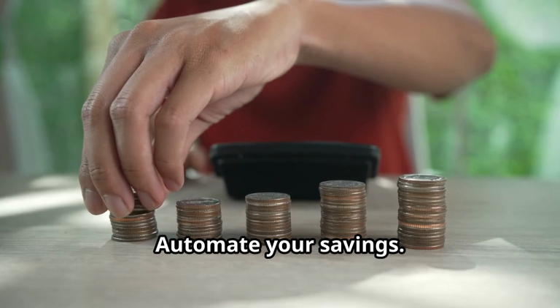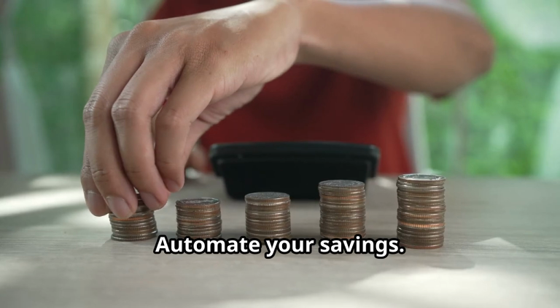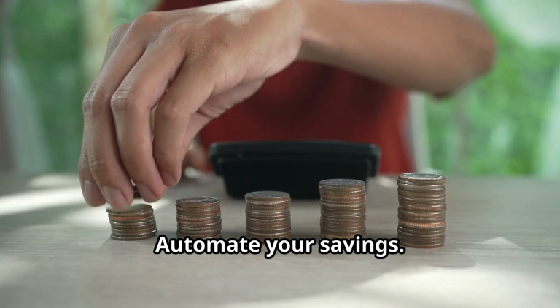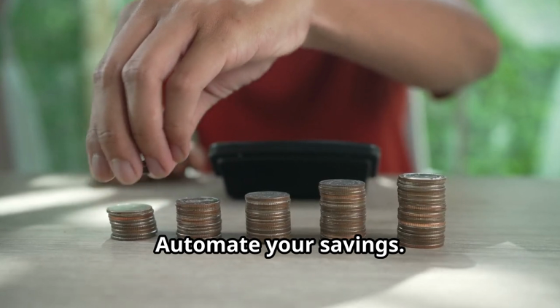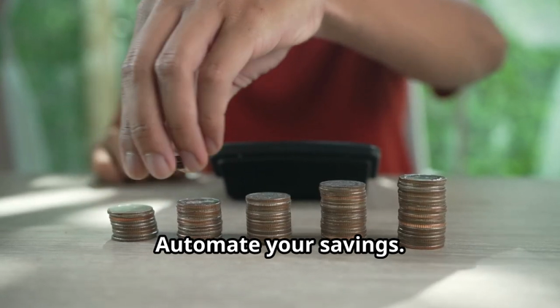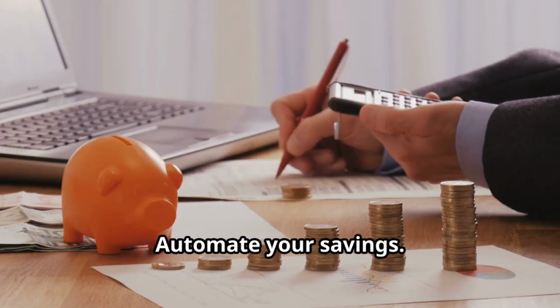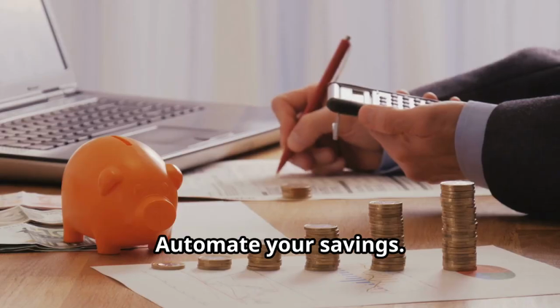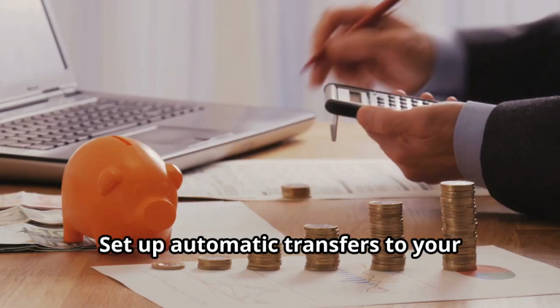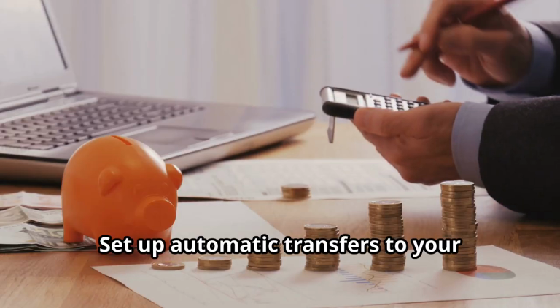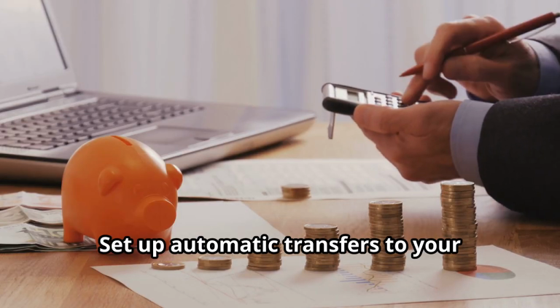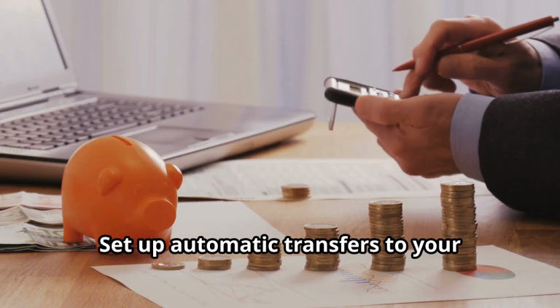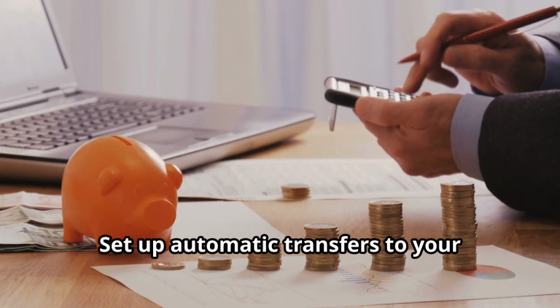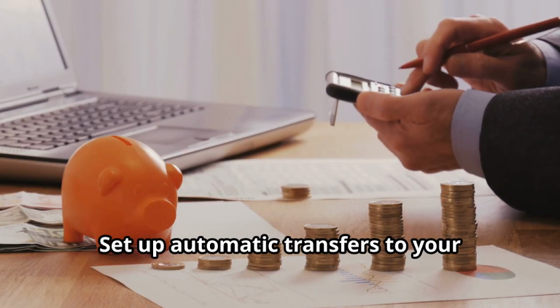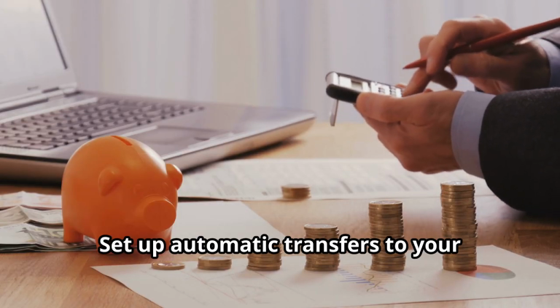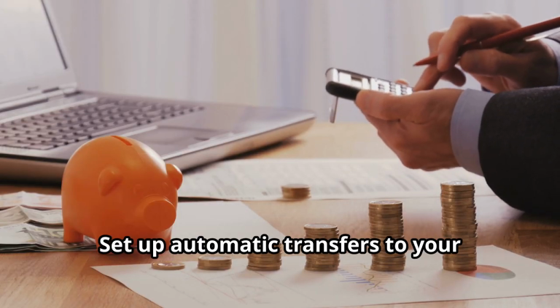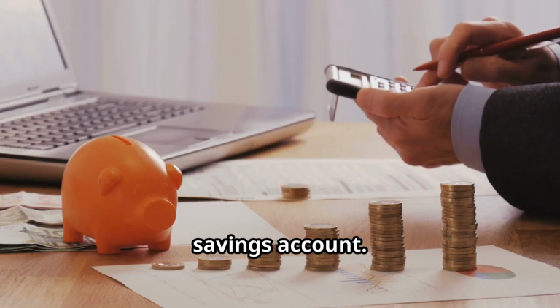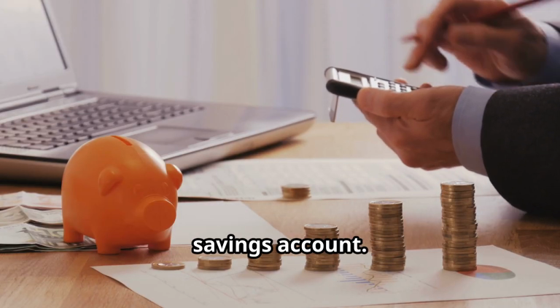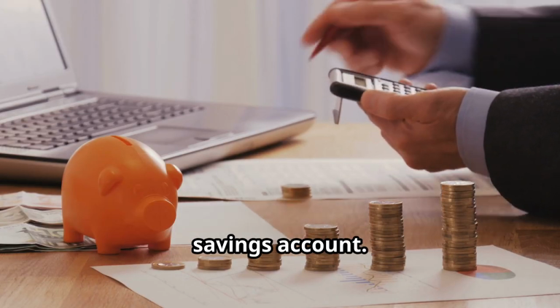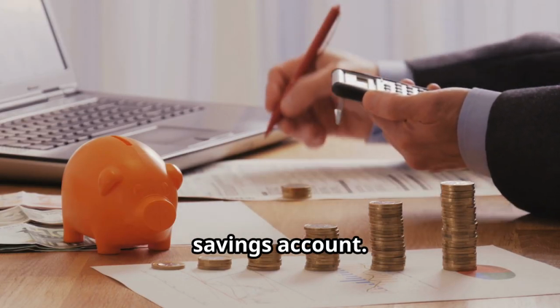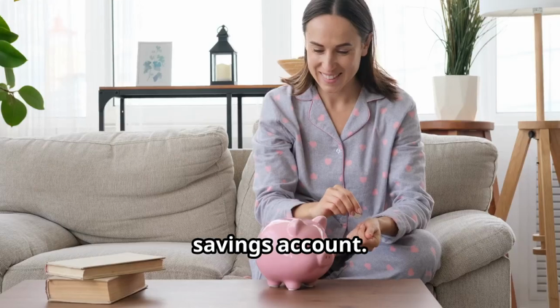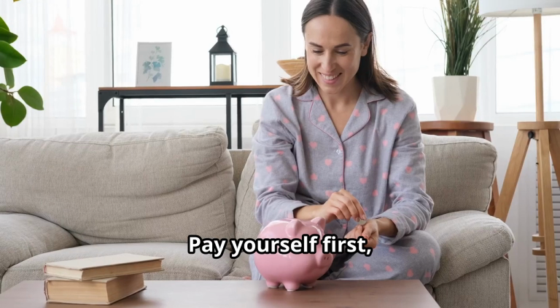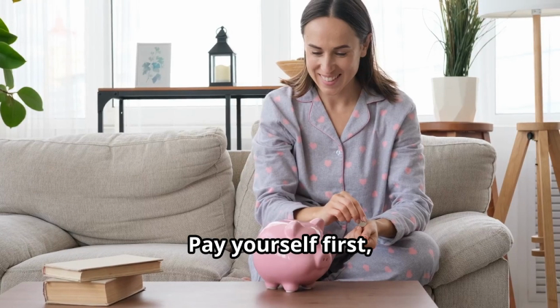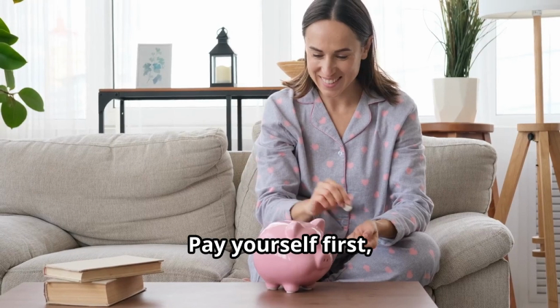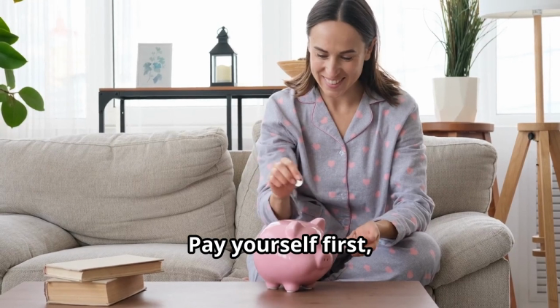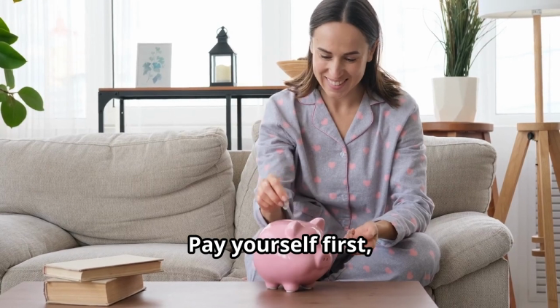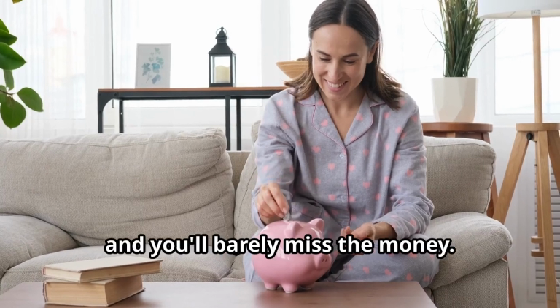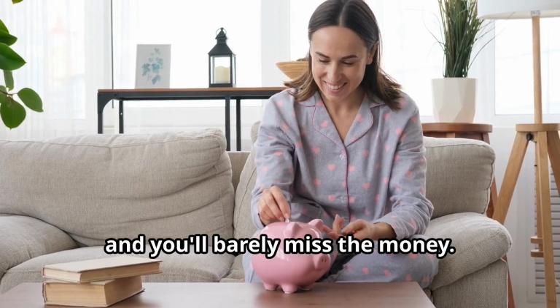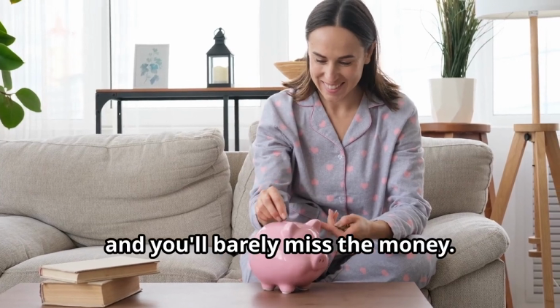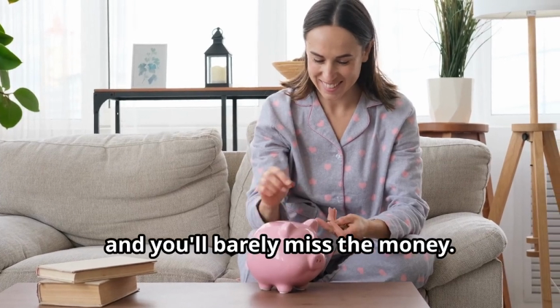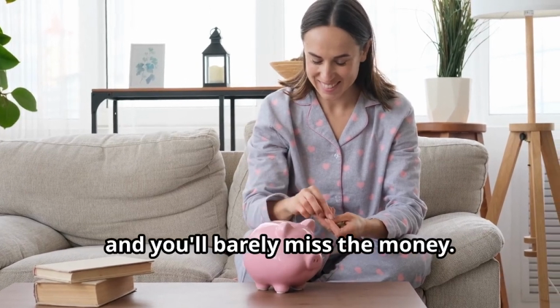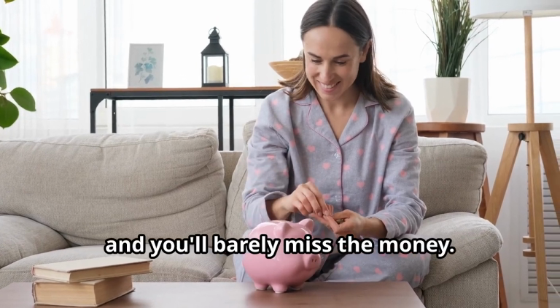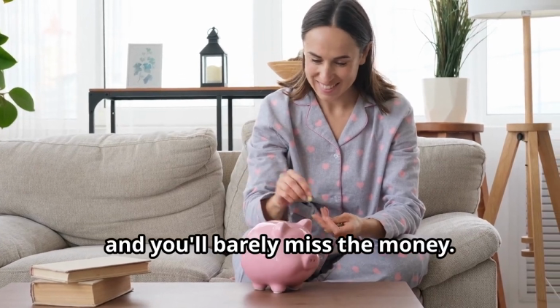Automate your savings. Set up automatic transfers to your savings account. Pay yourself first, and you'll barely miss the money.